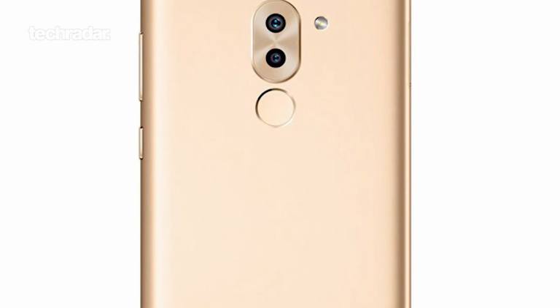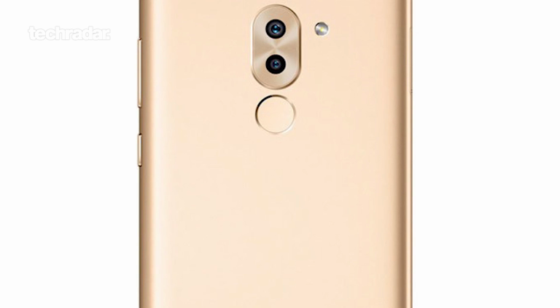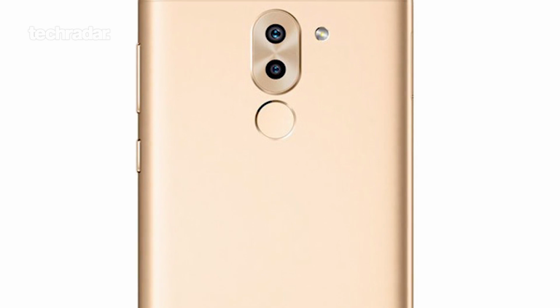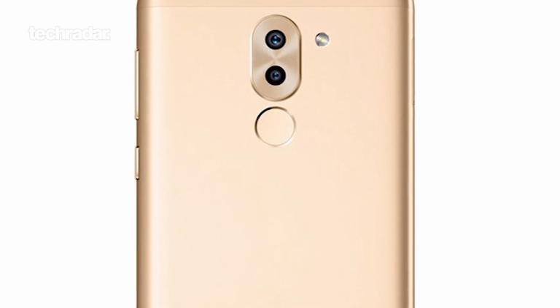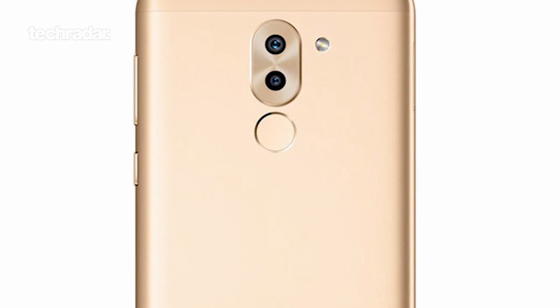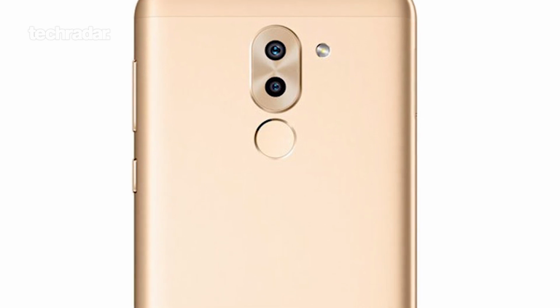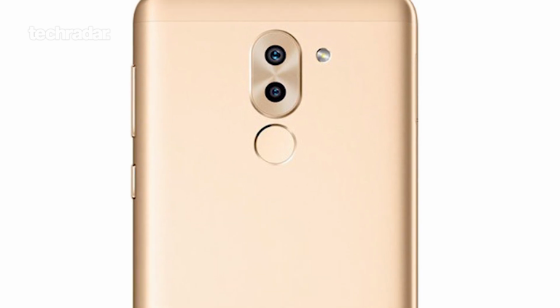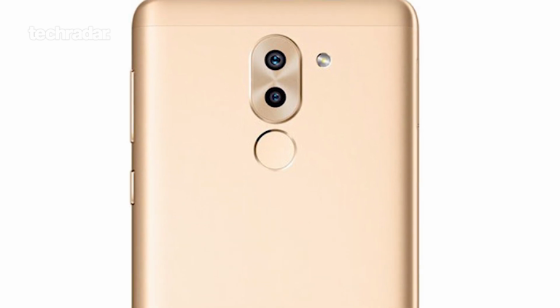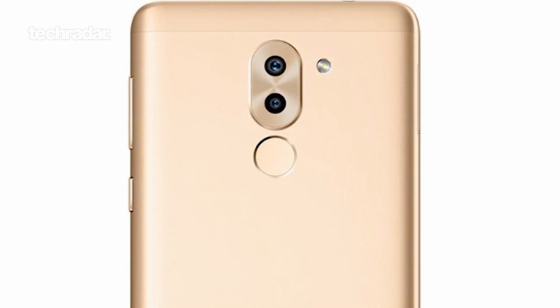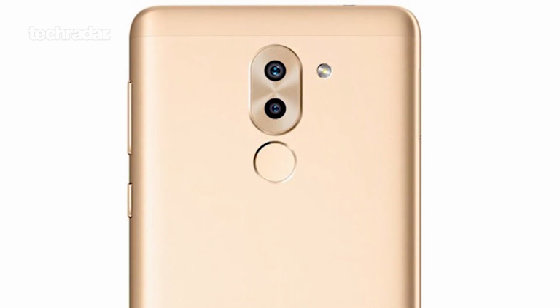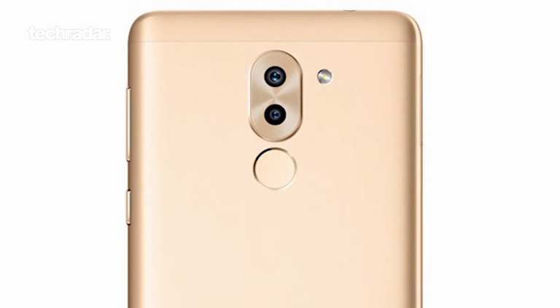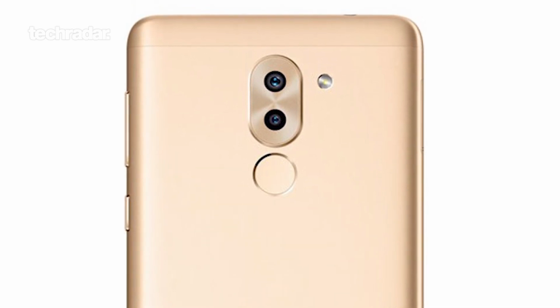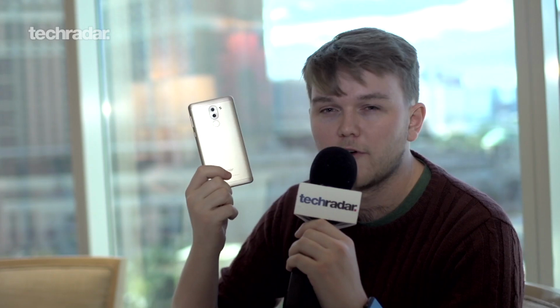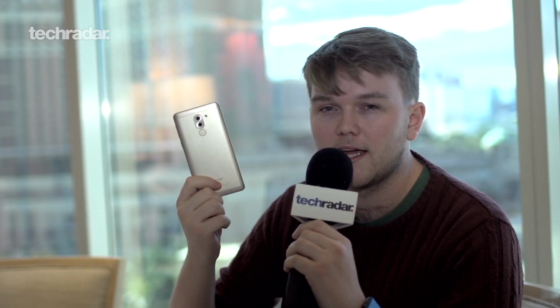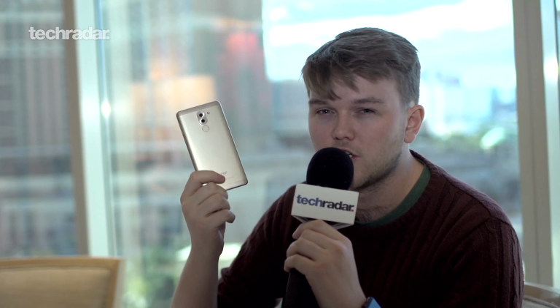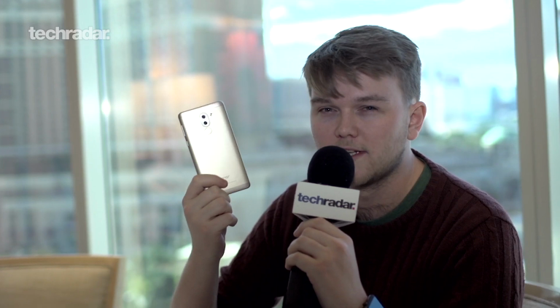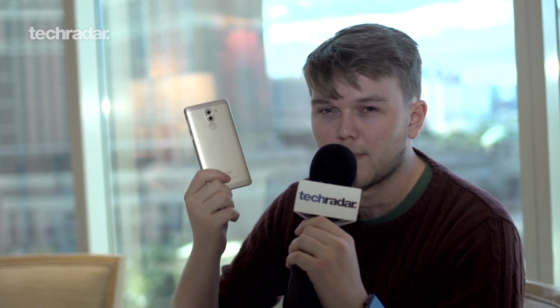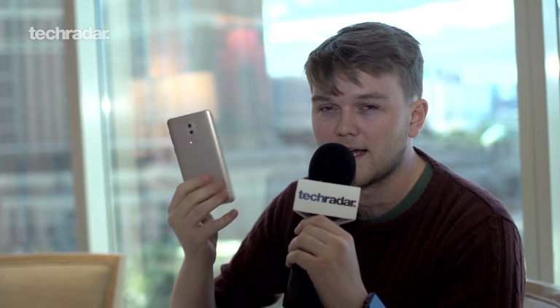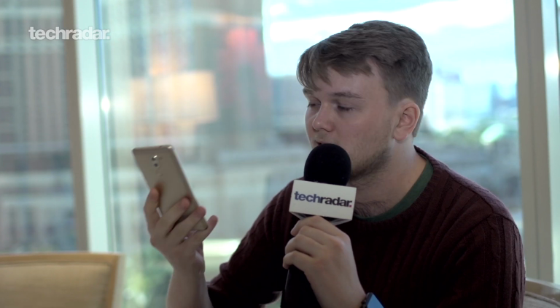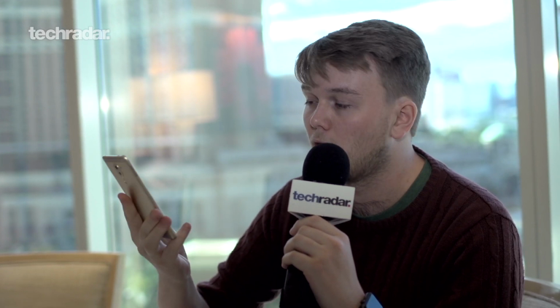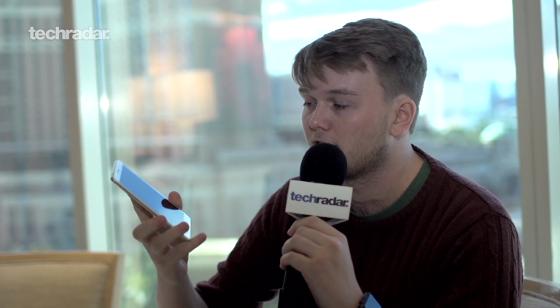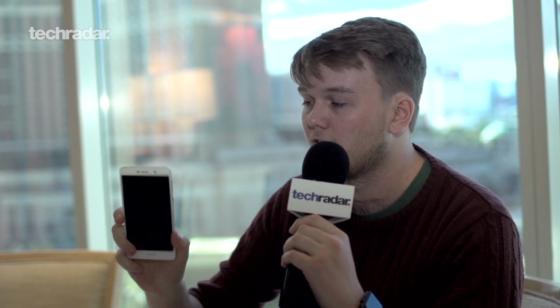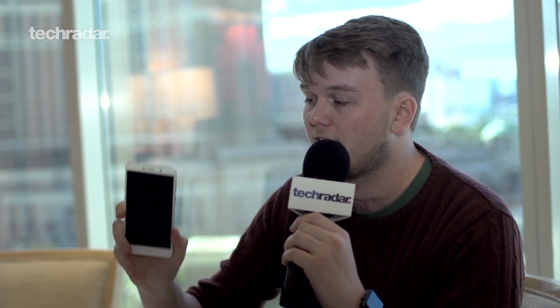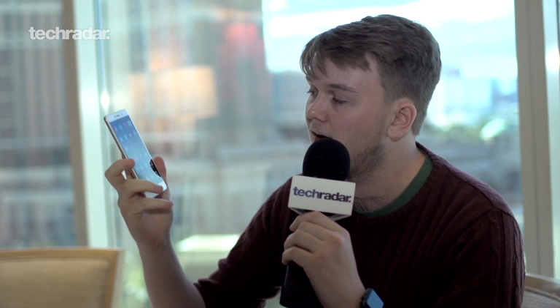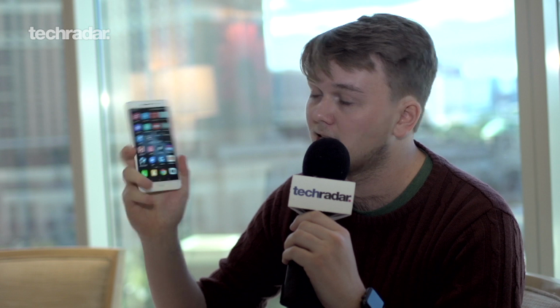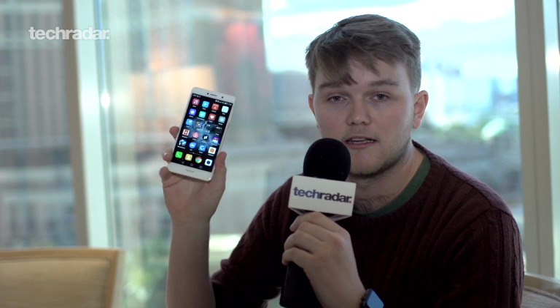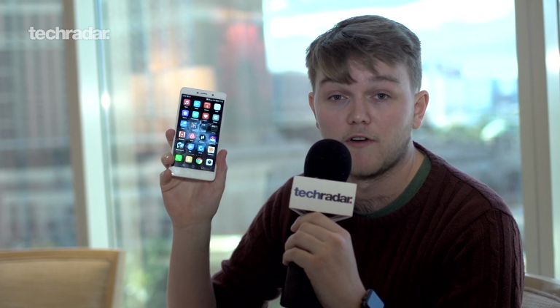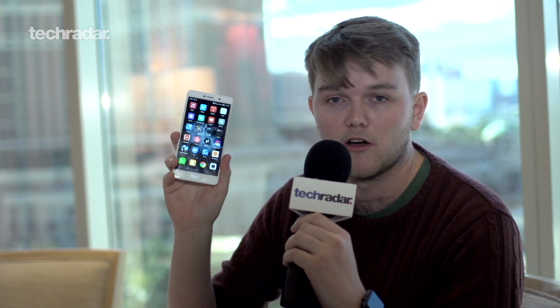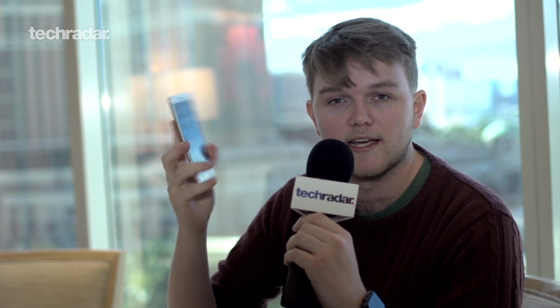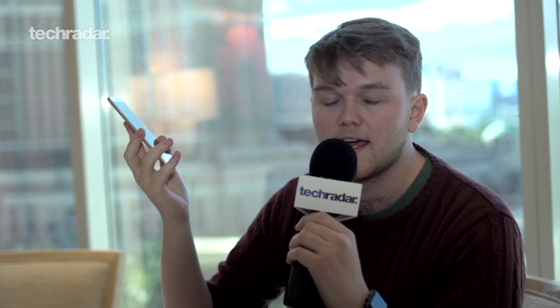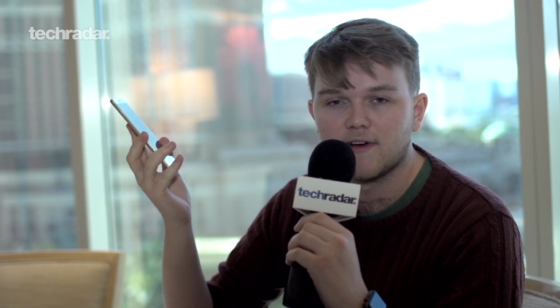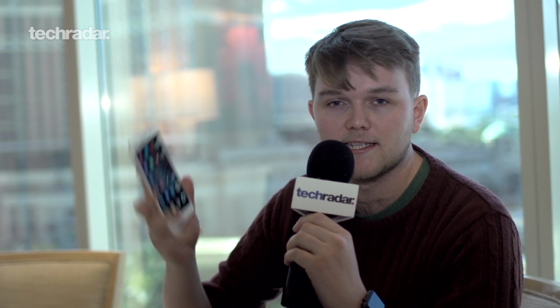On the rear of the phone is a fingerprint sensor. It's in a really intuitive place — you're holding the phone like that and you've unlocked it. It's fantastic.